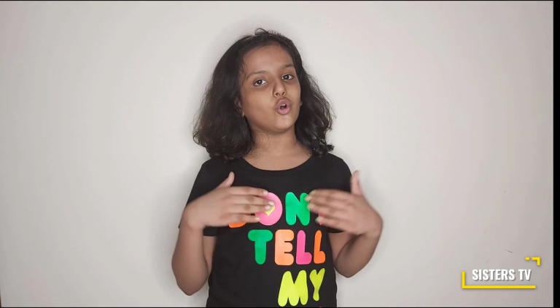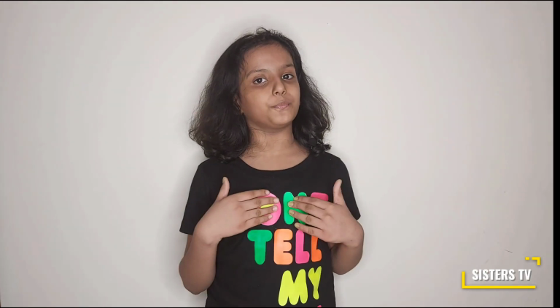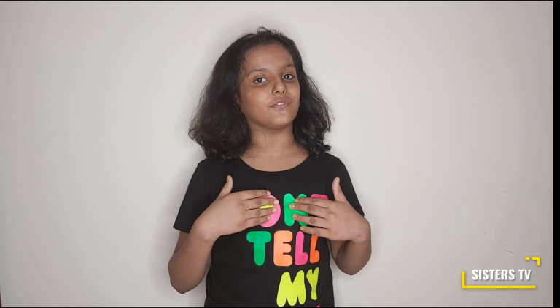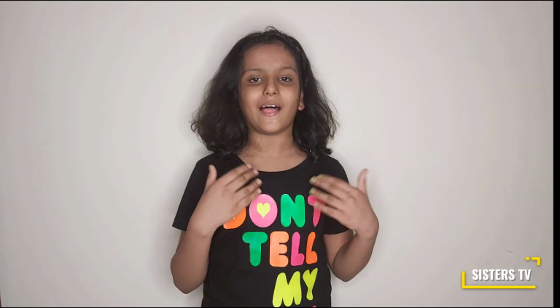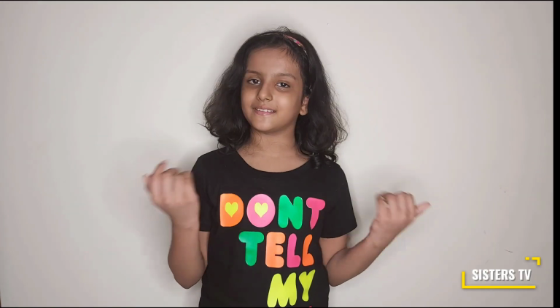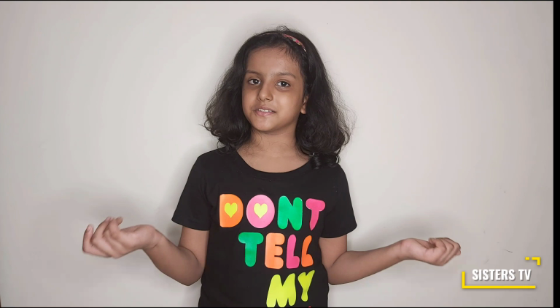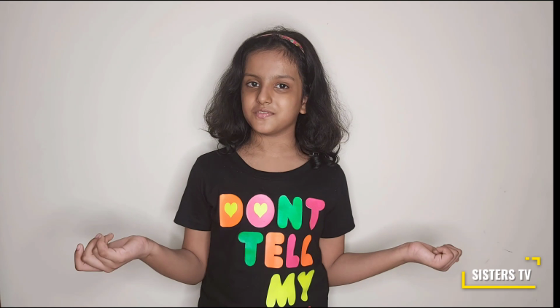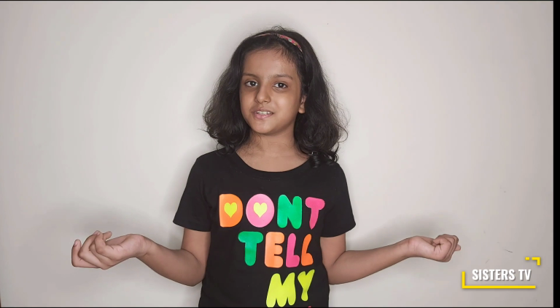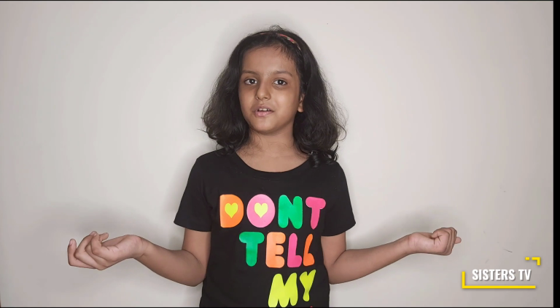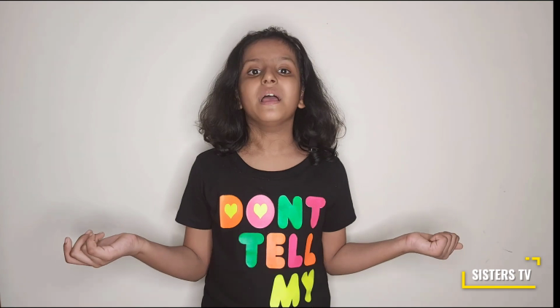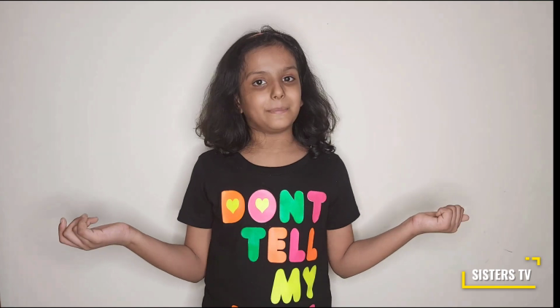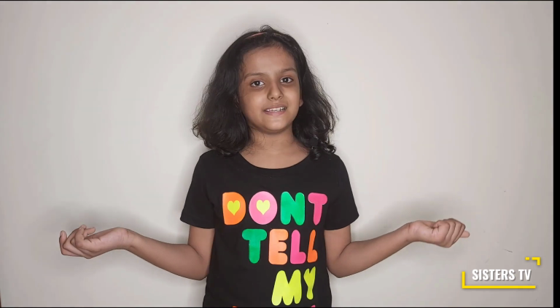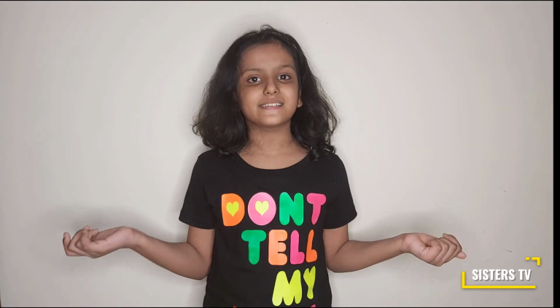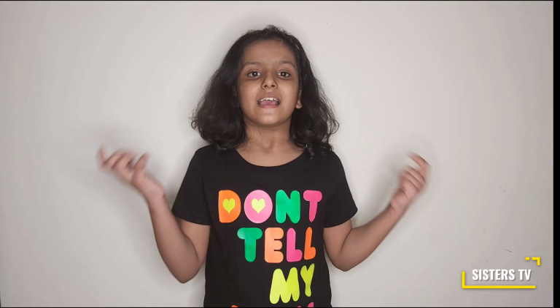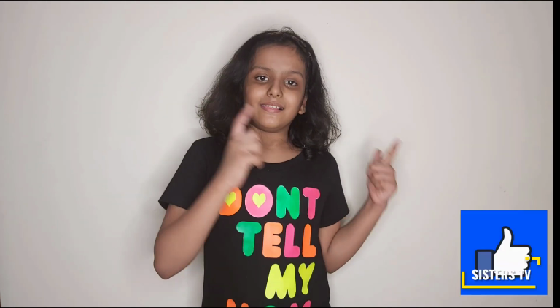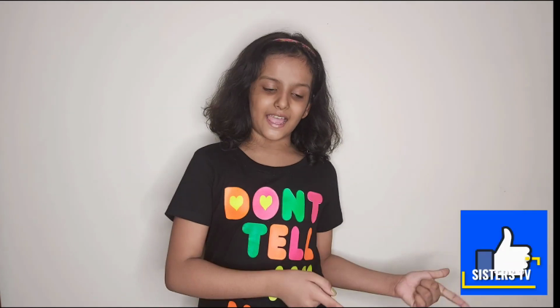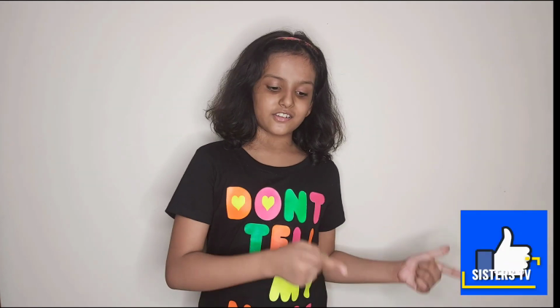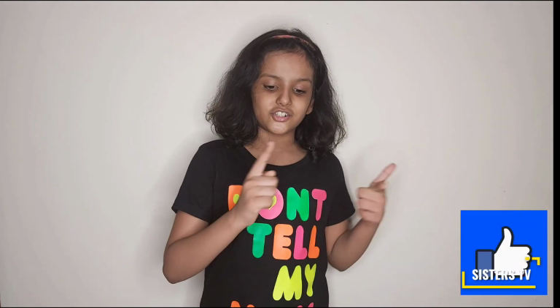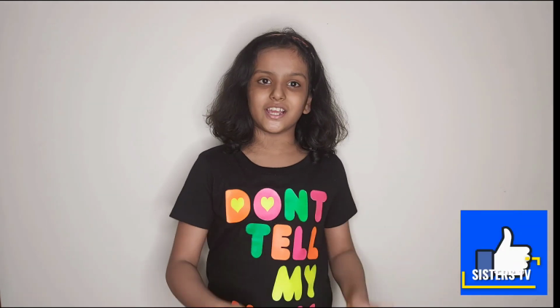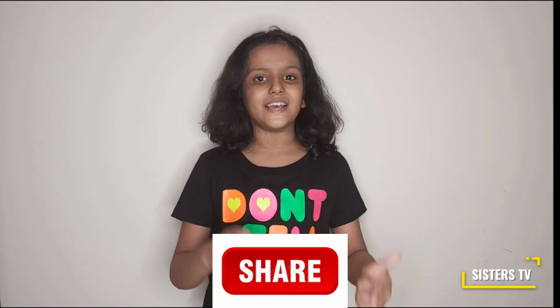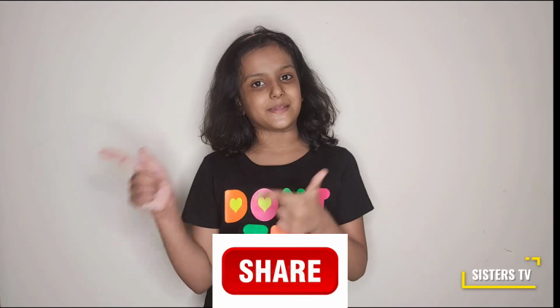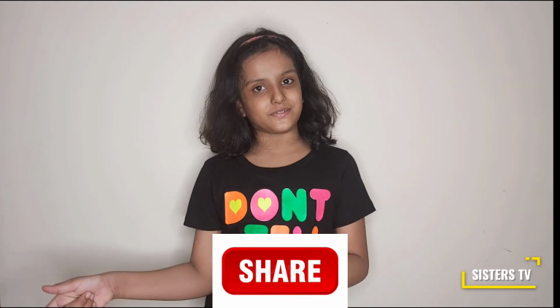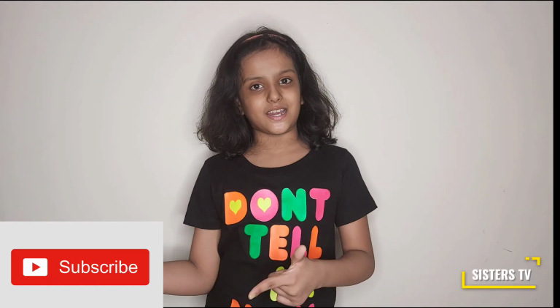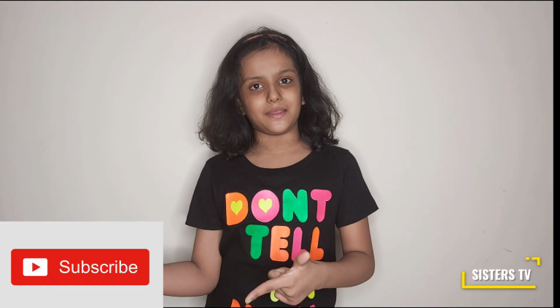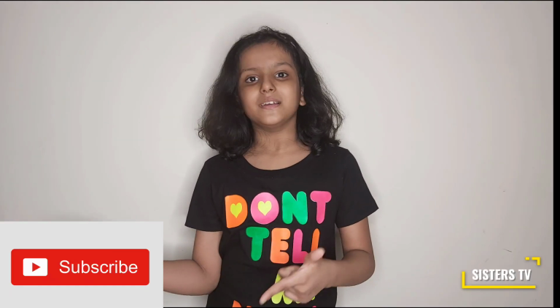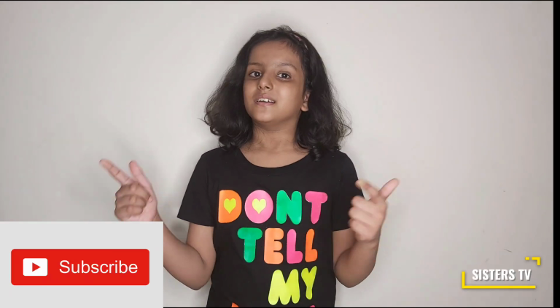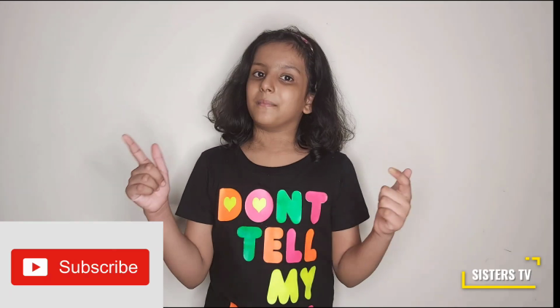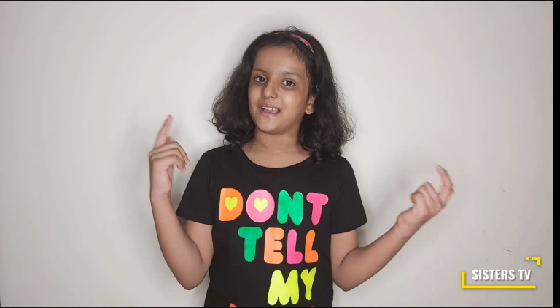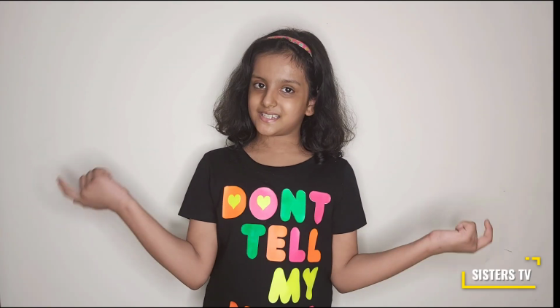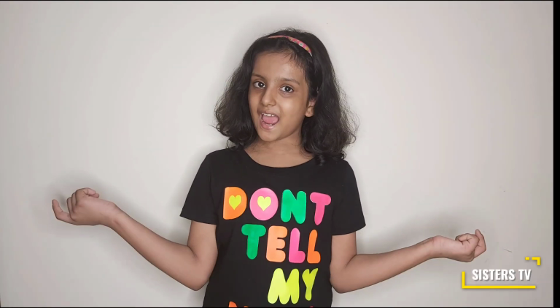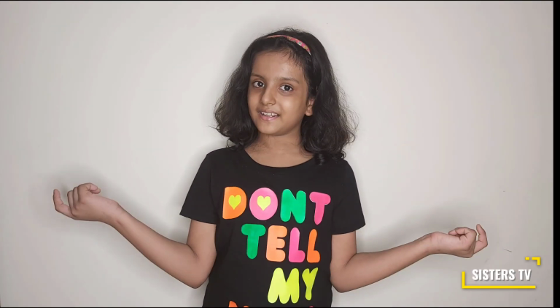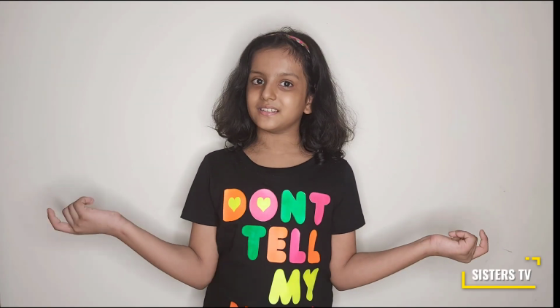I hope you like this video. Please like, share, and subscribe to my channel.